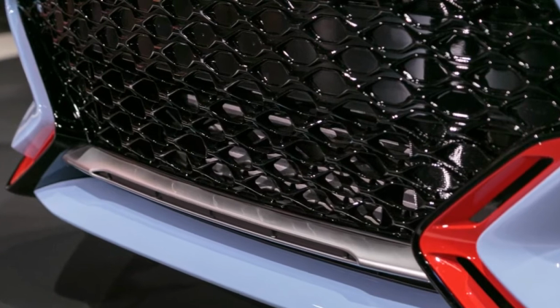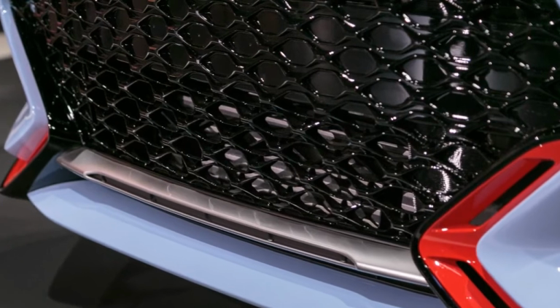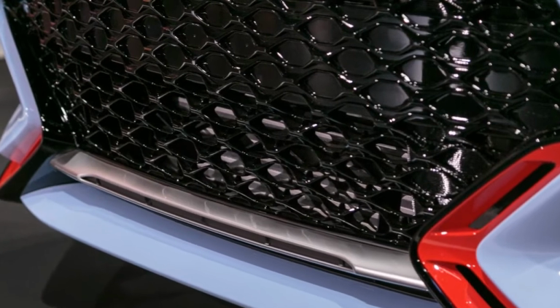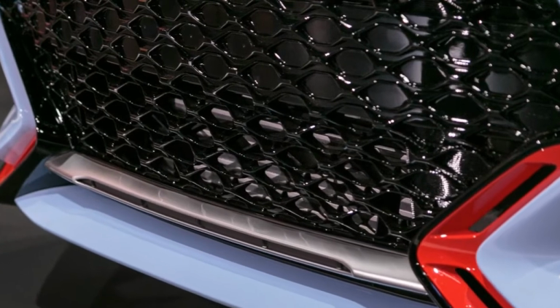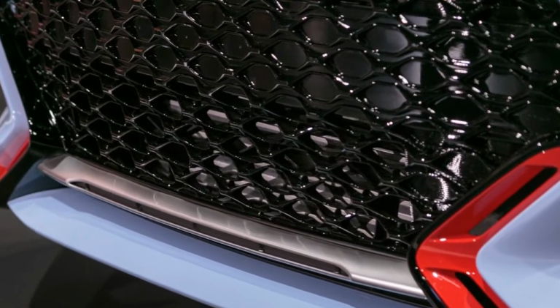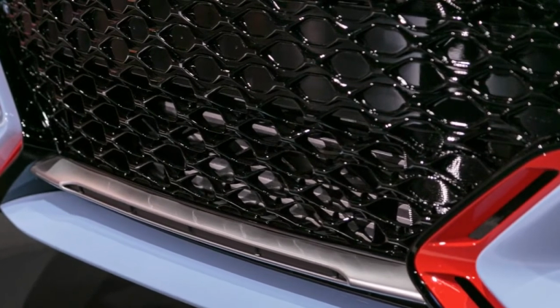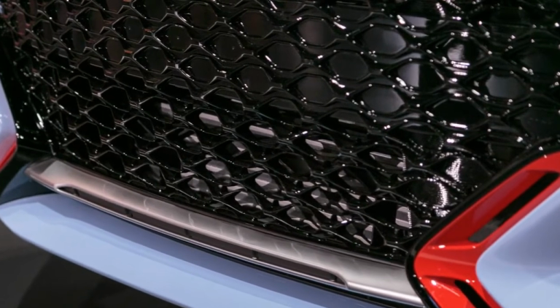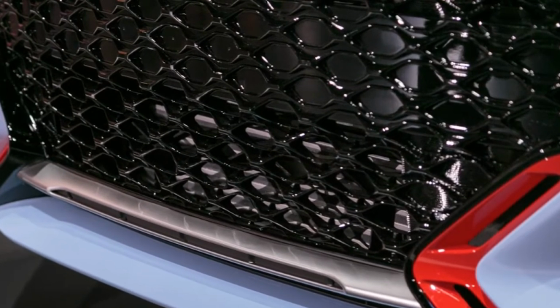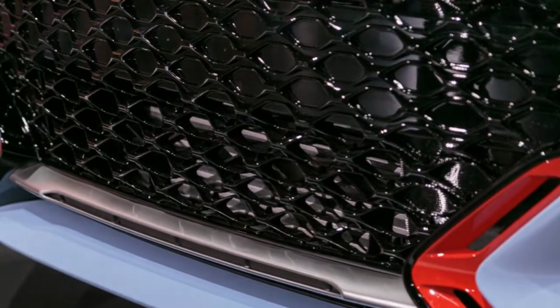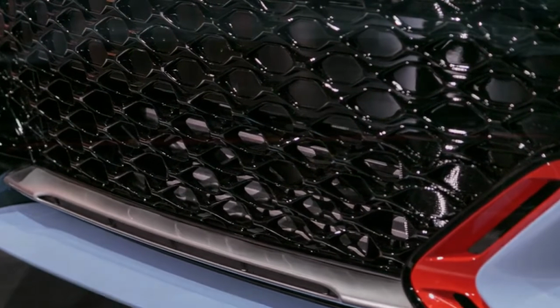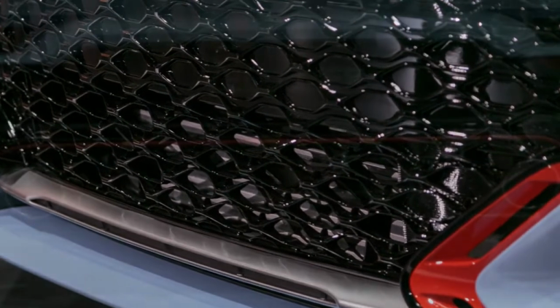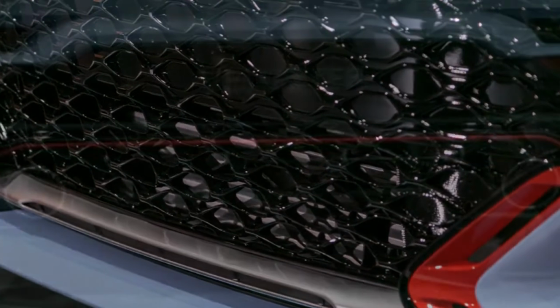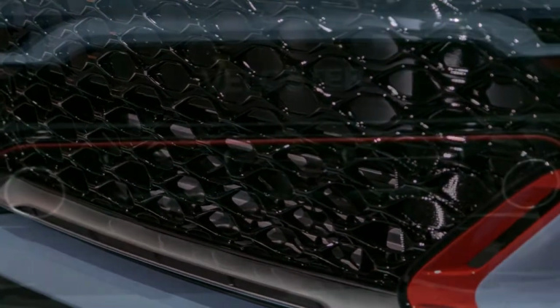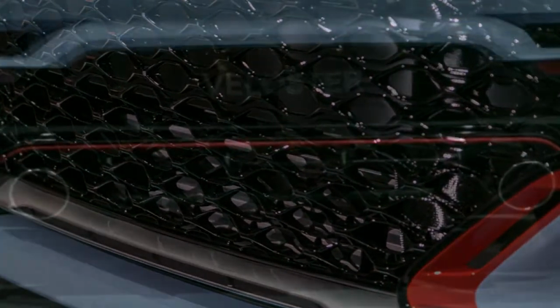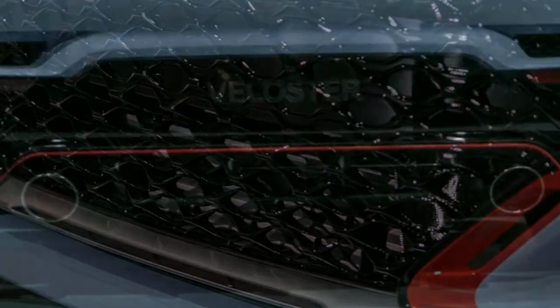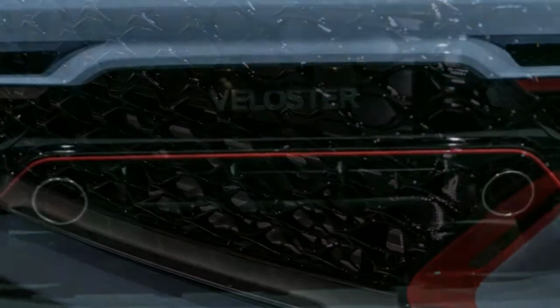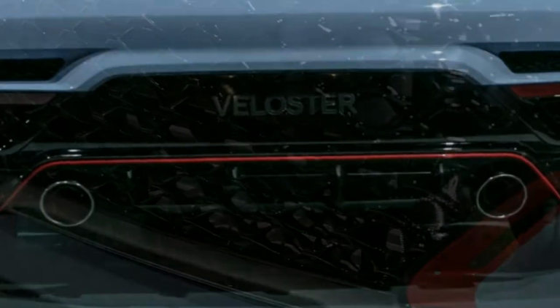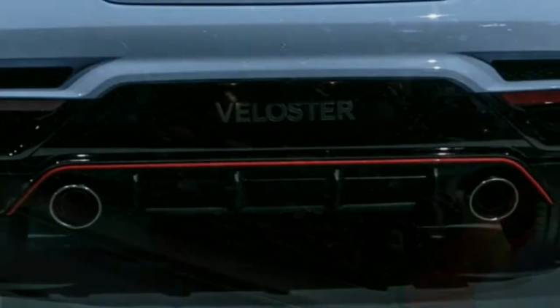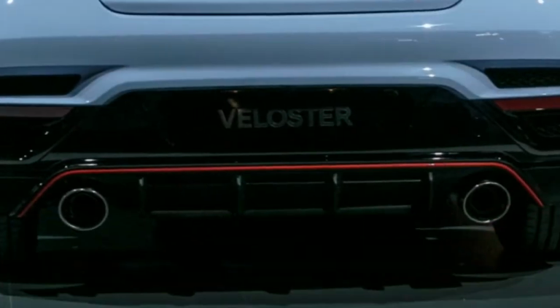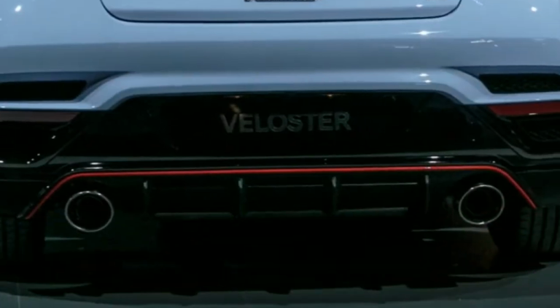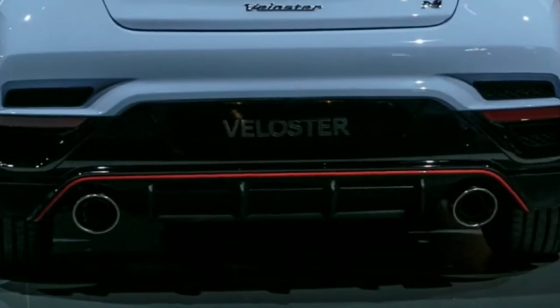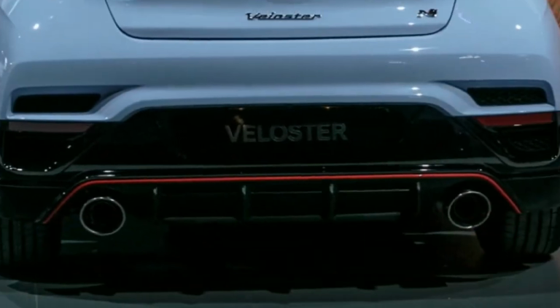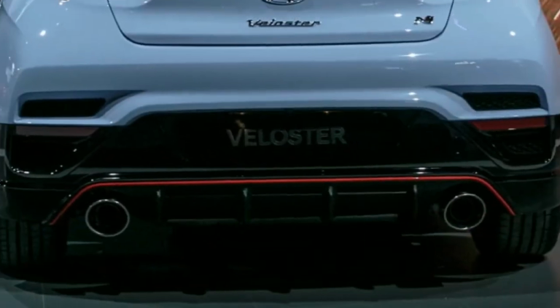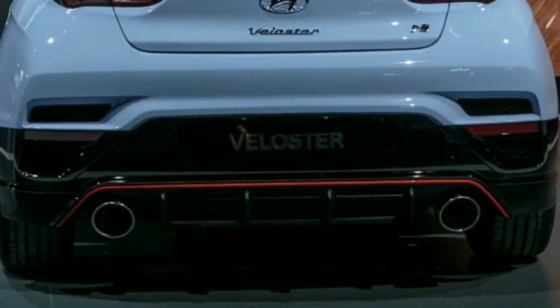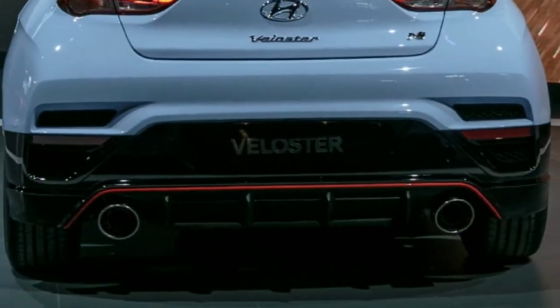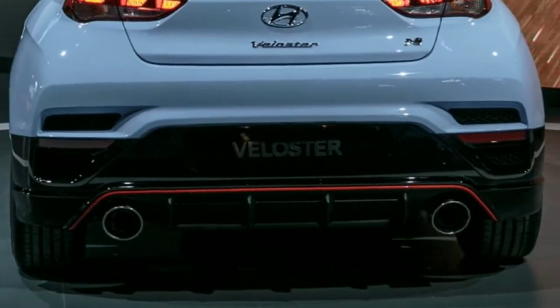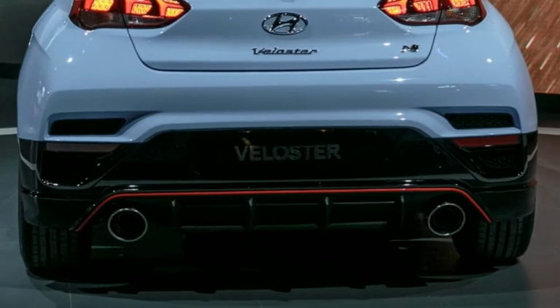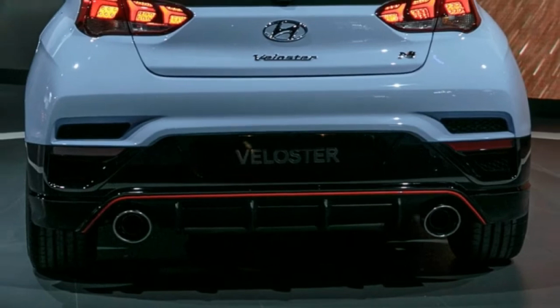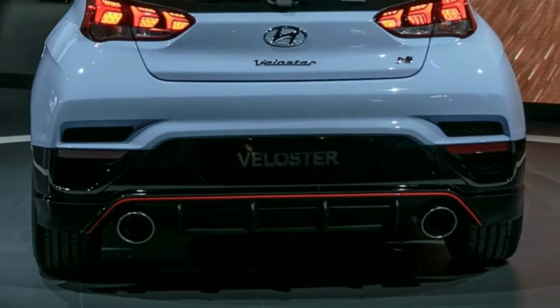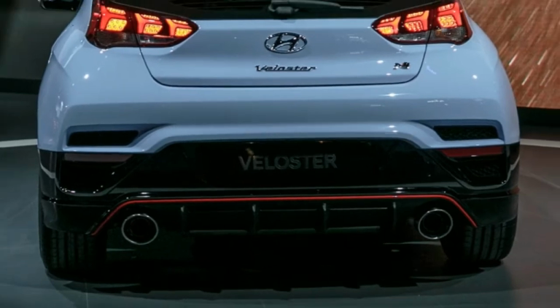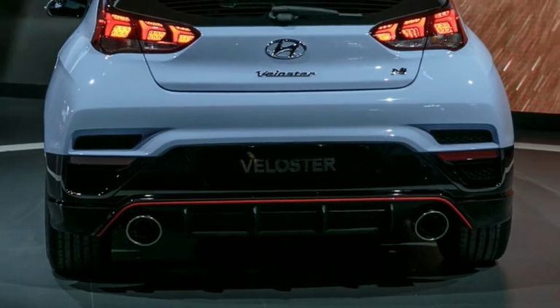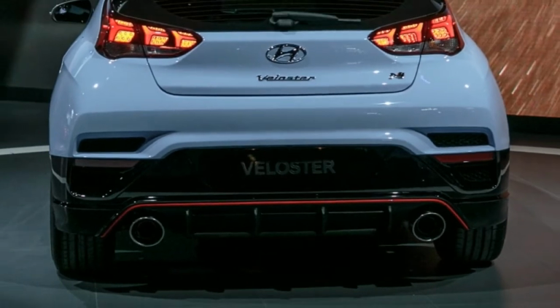Out back, the car features a rear spoiler and an integrated diffuser with a high-flow dual exhaust.